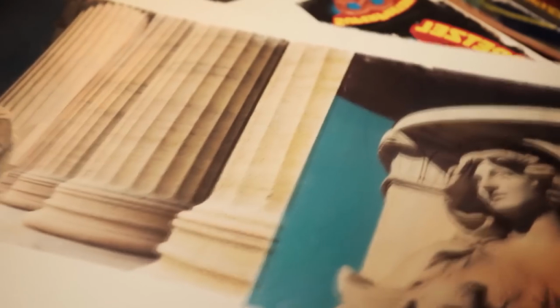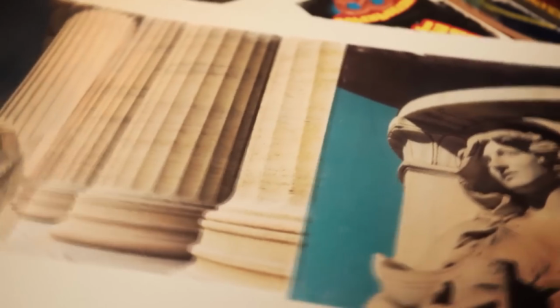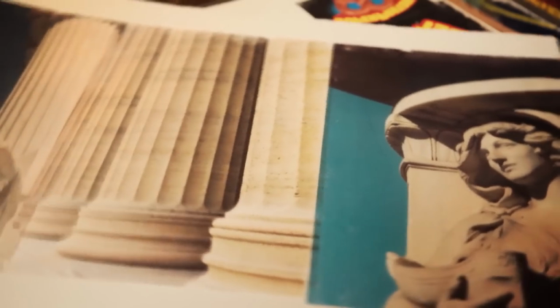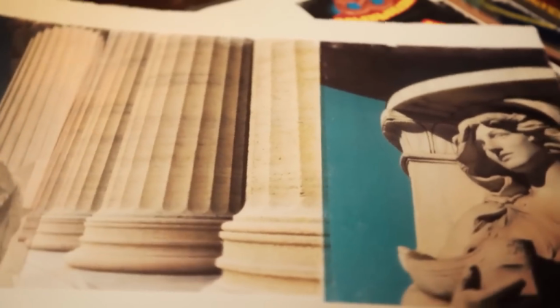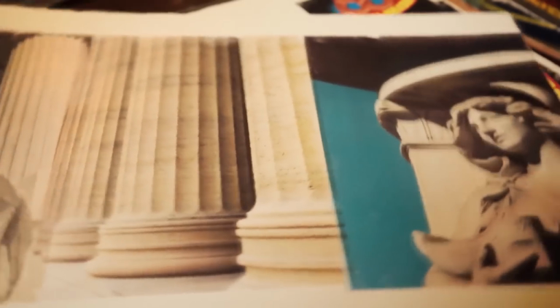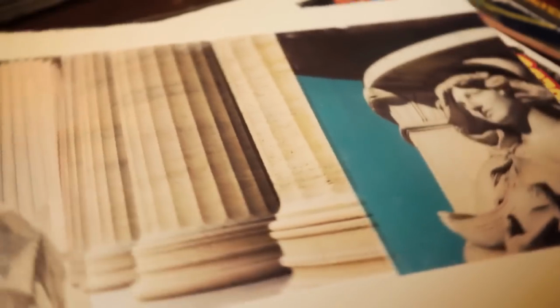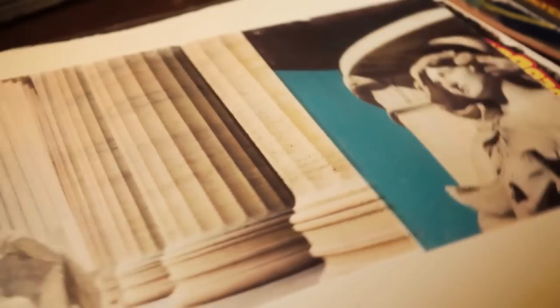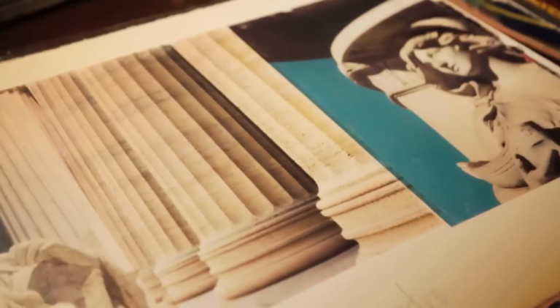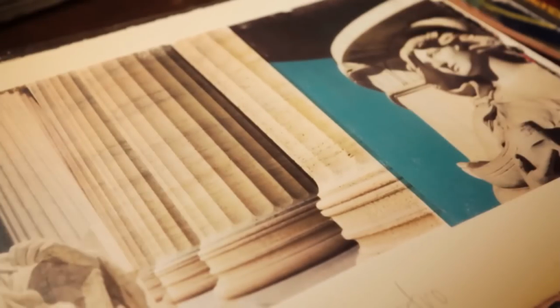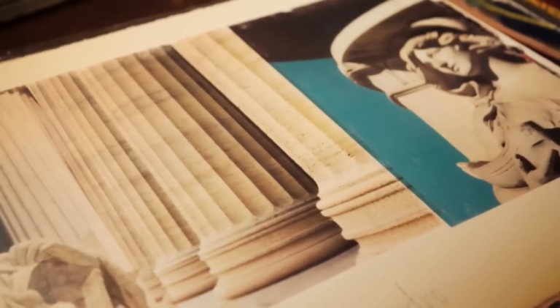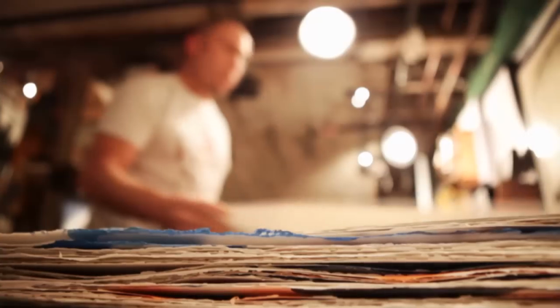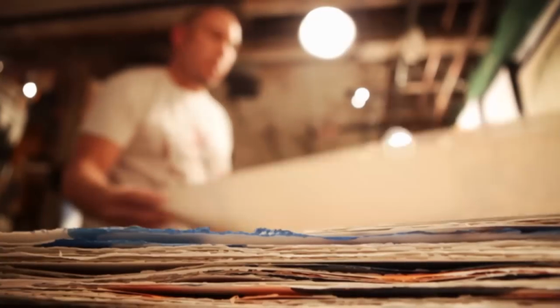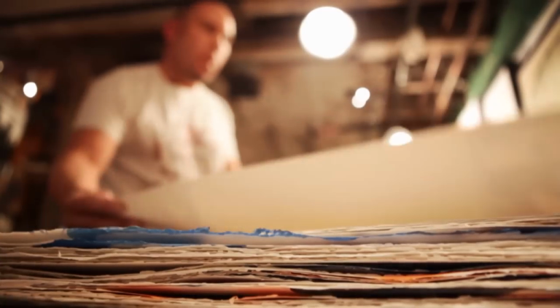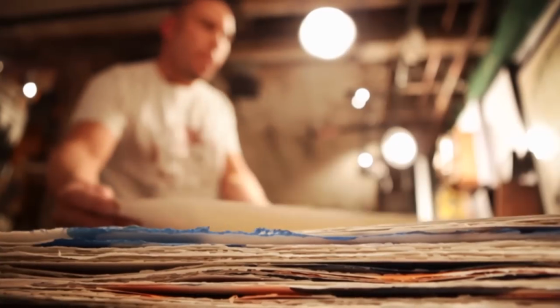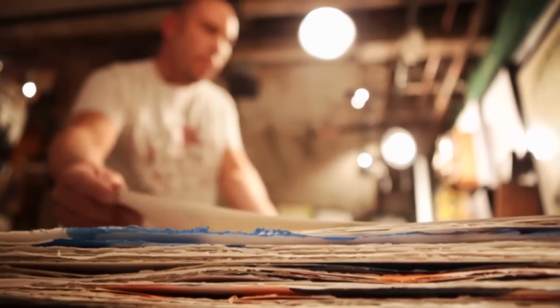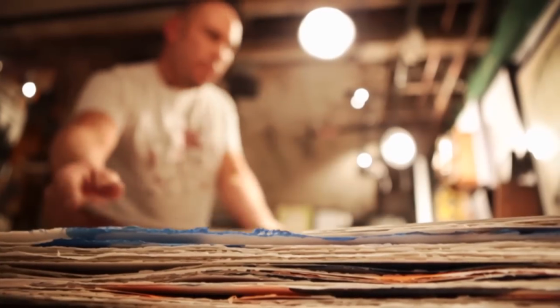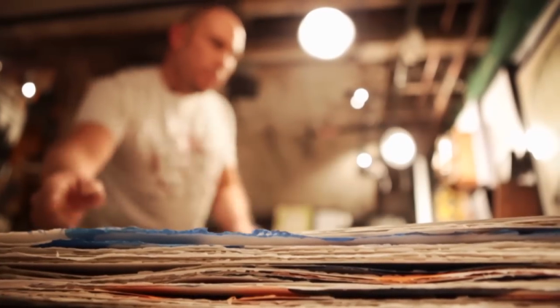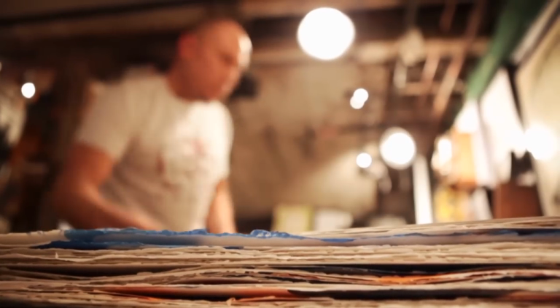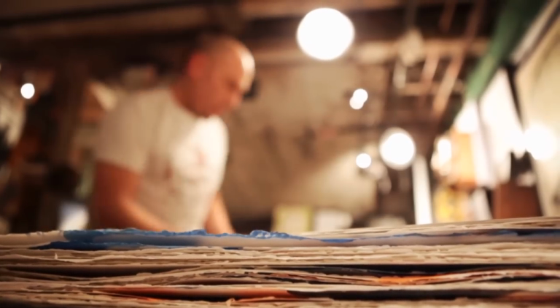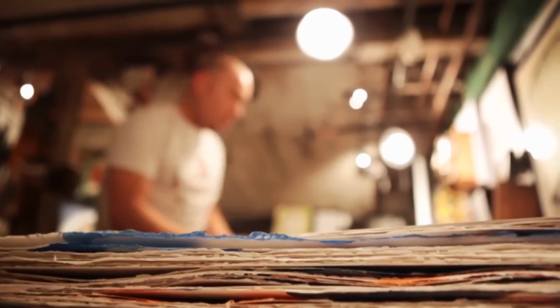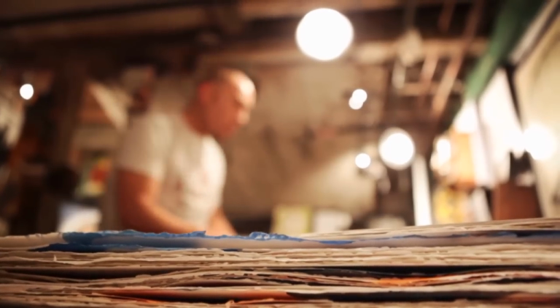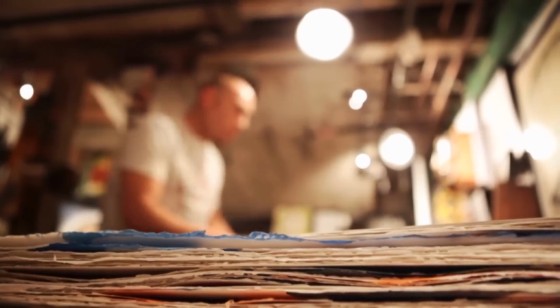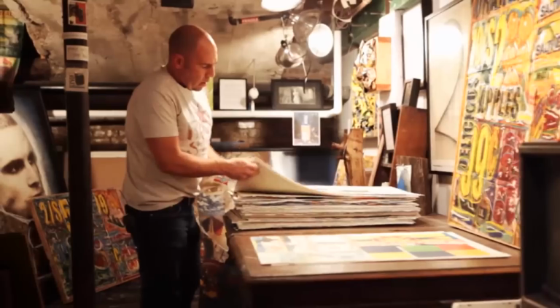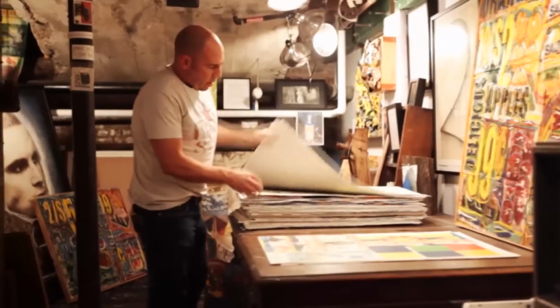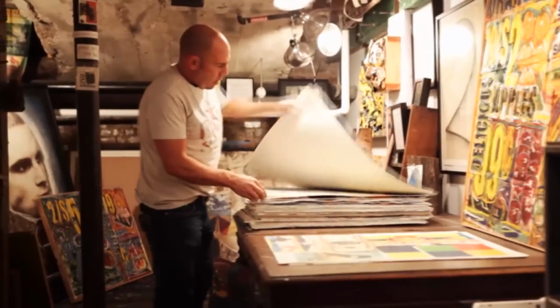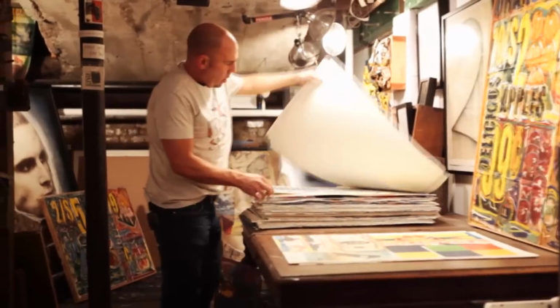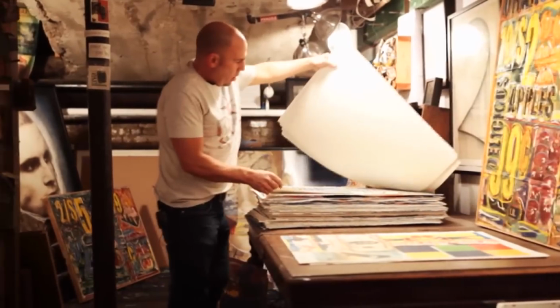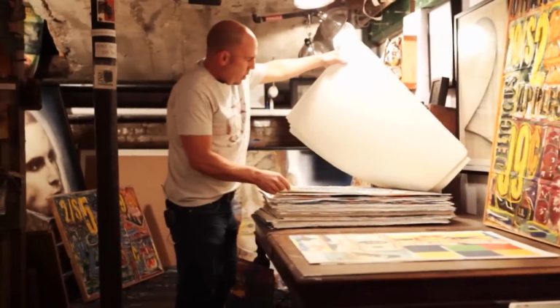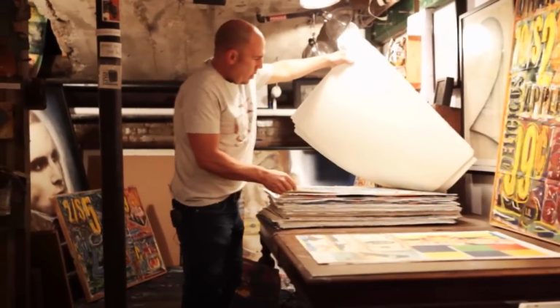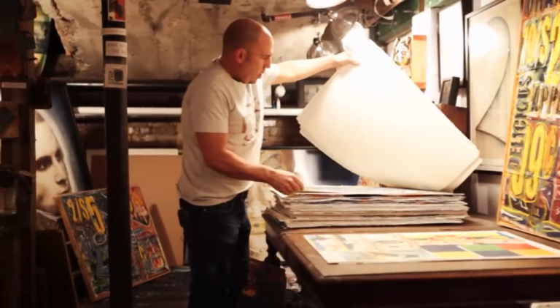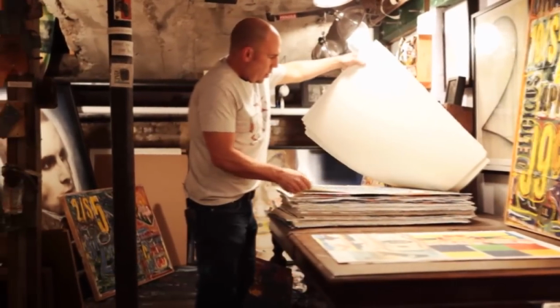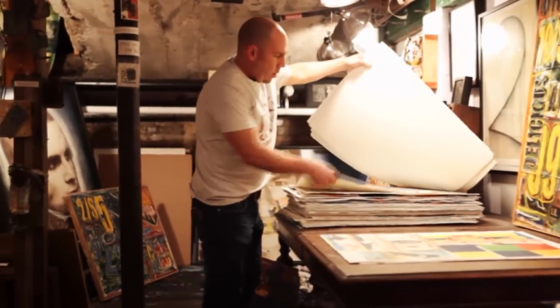I do photography, painting, sculpture, drawing, and mixed media work, and I've been doing it professionally for seven years.